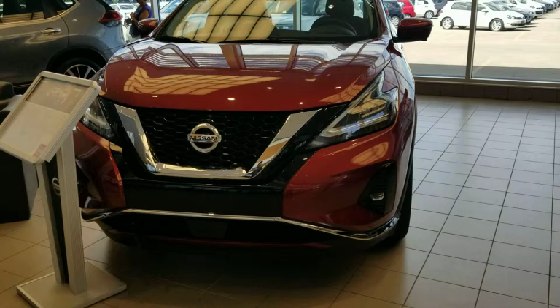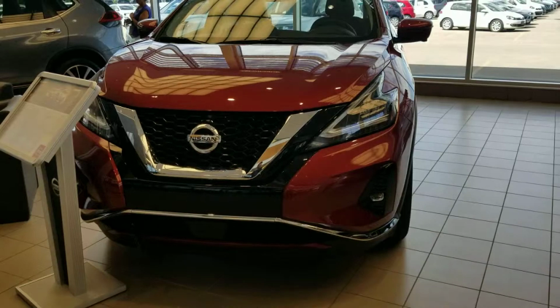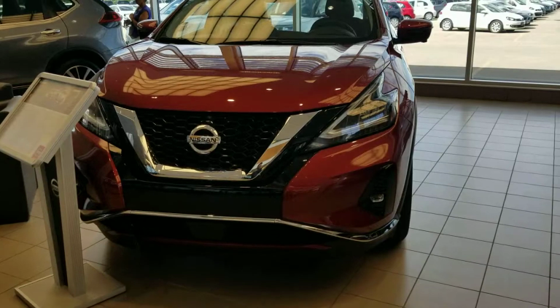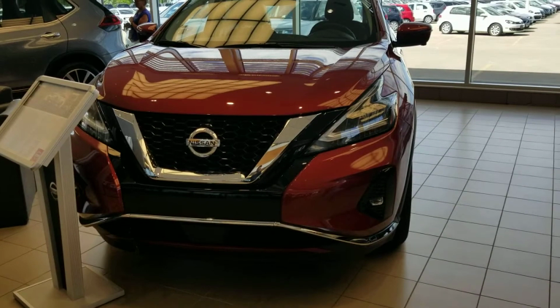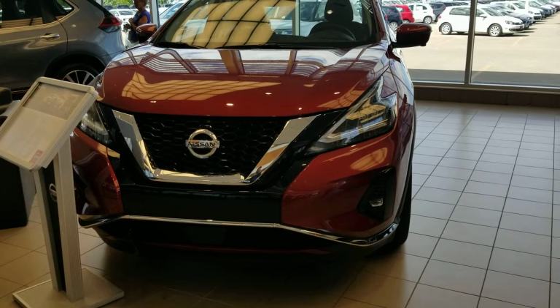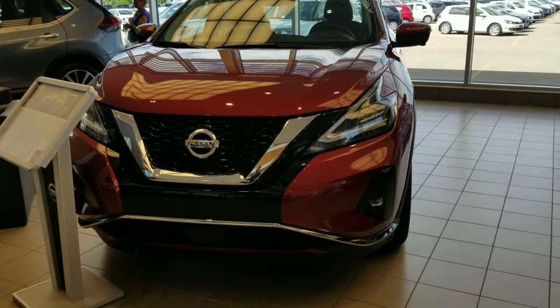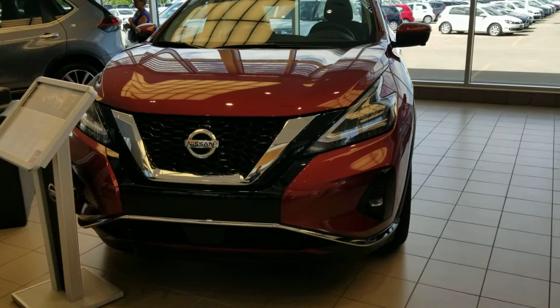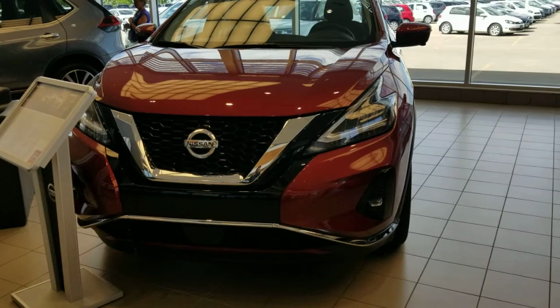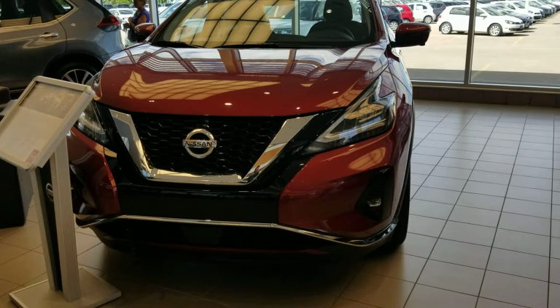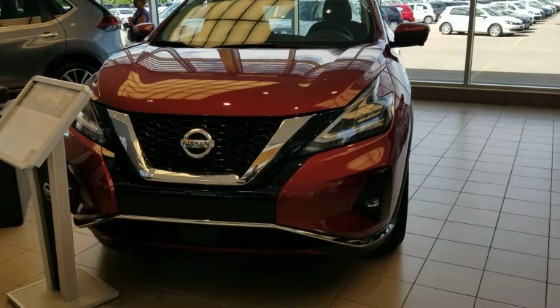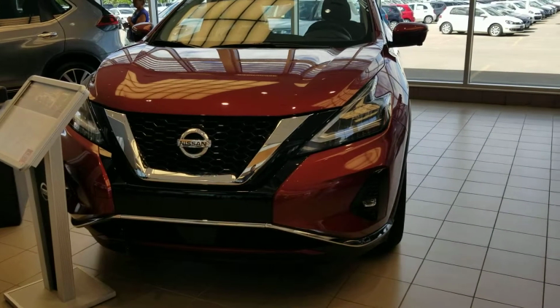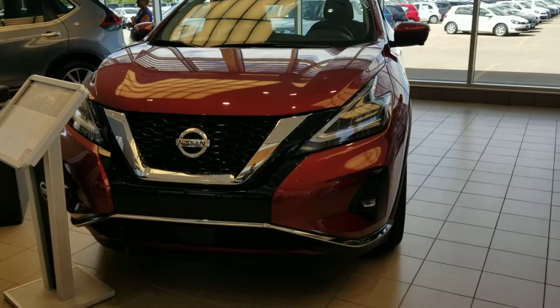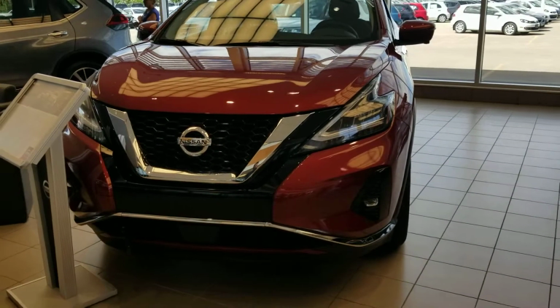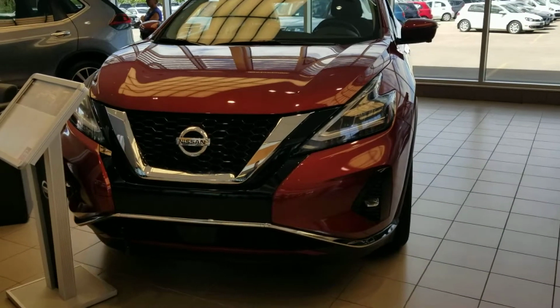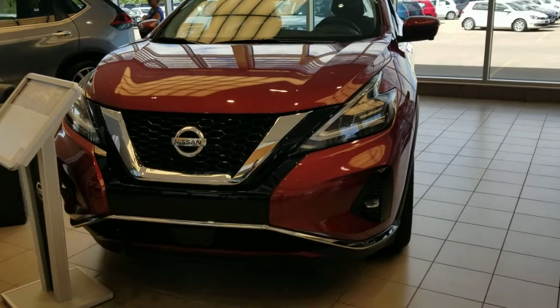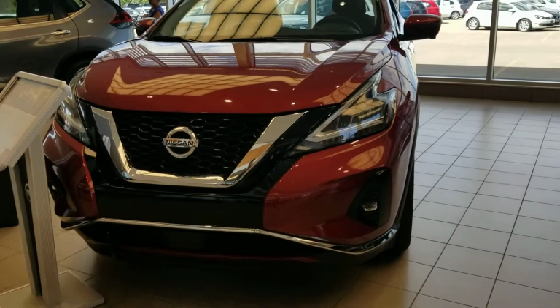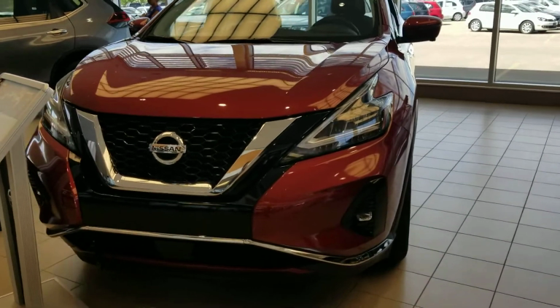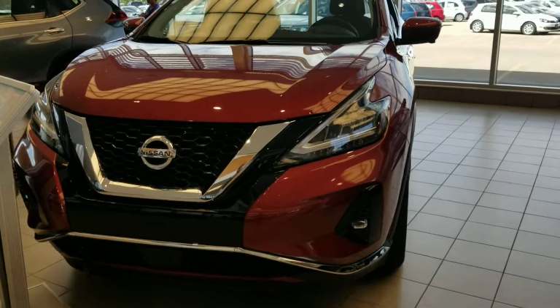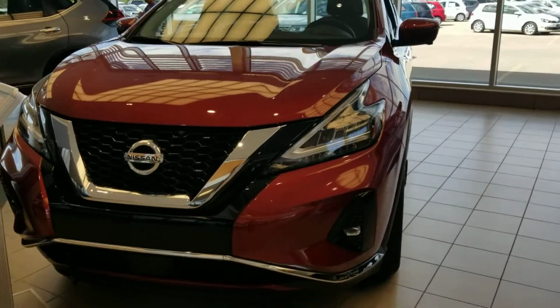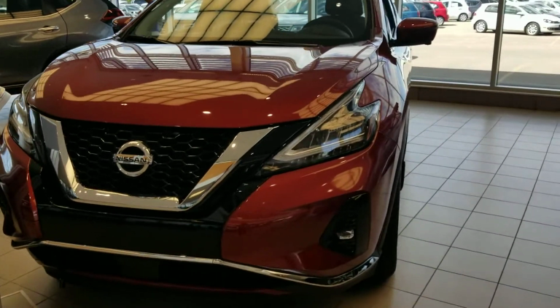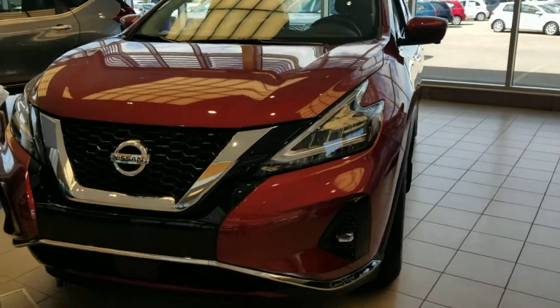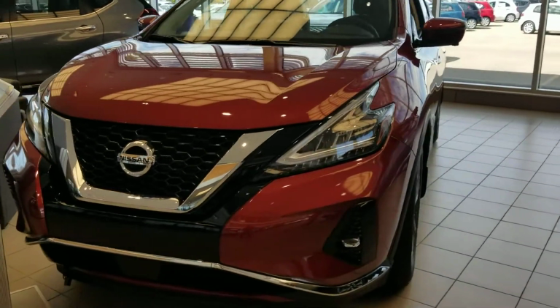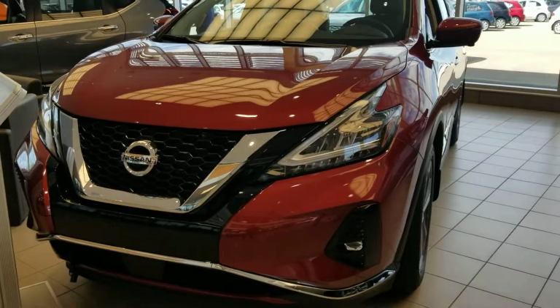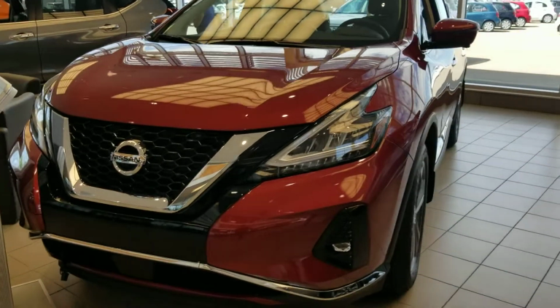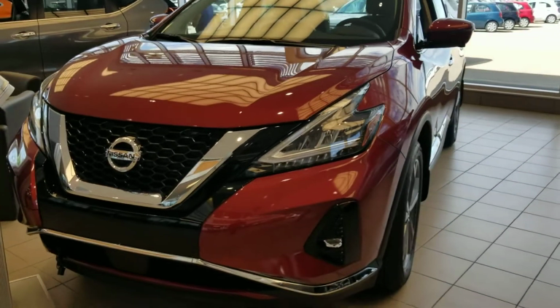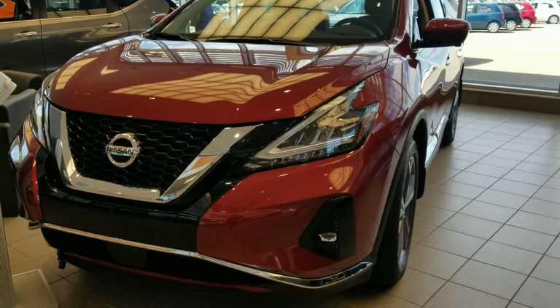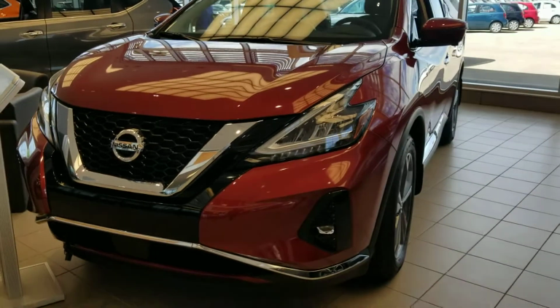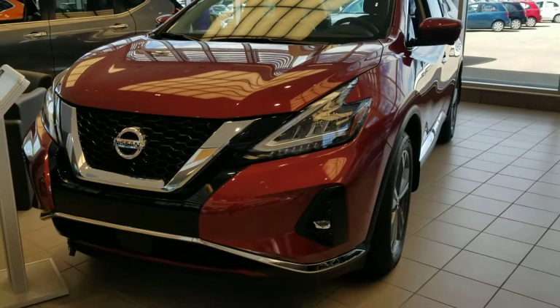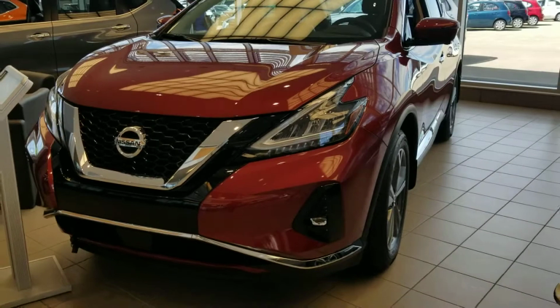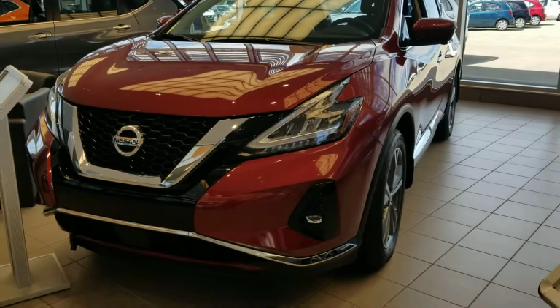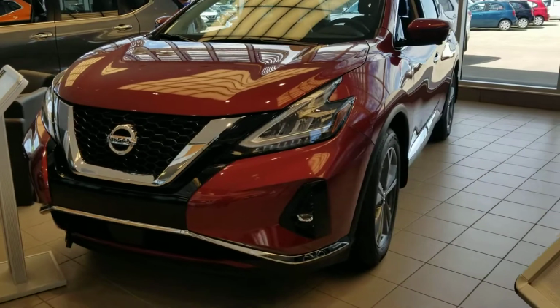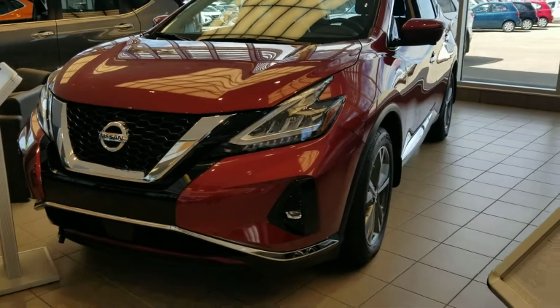Hey Lucinda, it's Solomon from Sherwood Nissan. I just want to give you a quick video of the 2019 Nissan Murano SL Platinum.